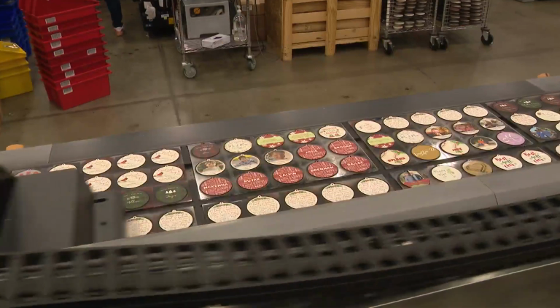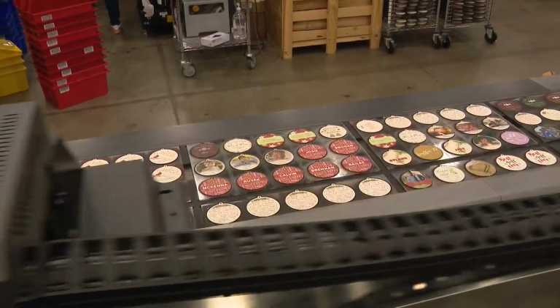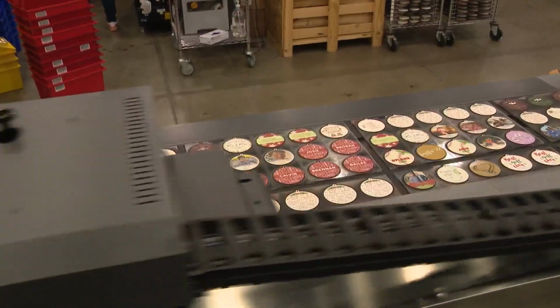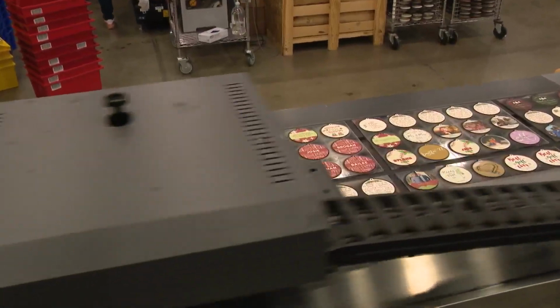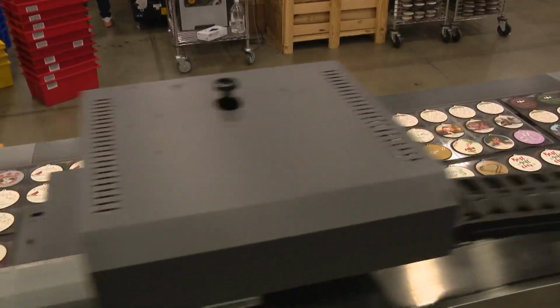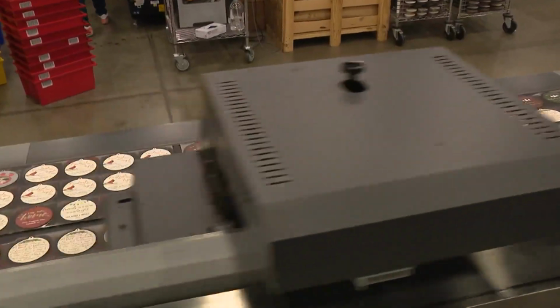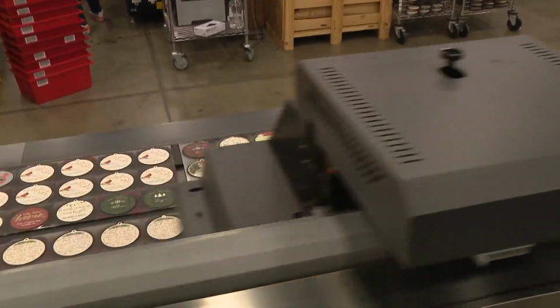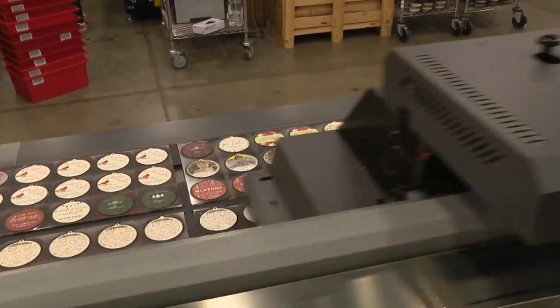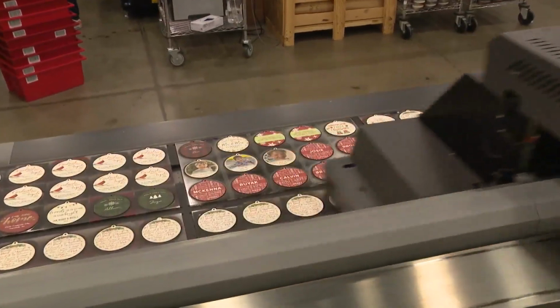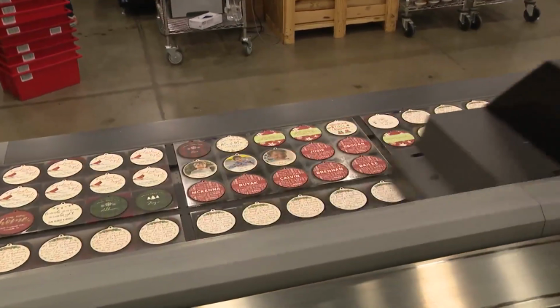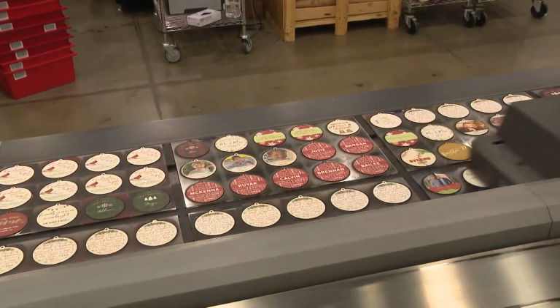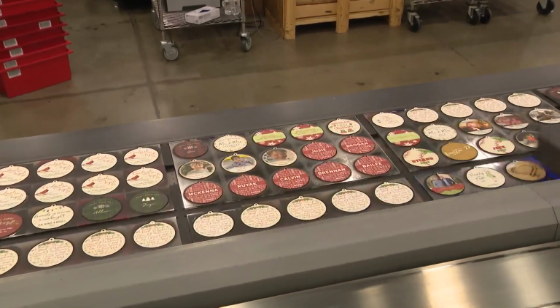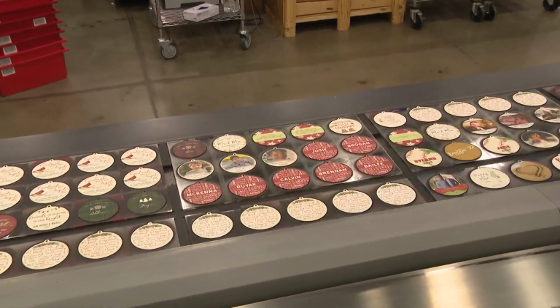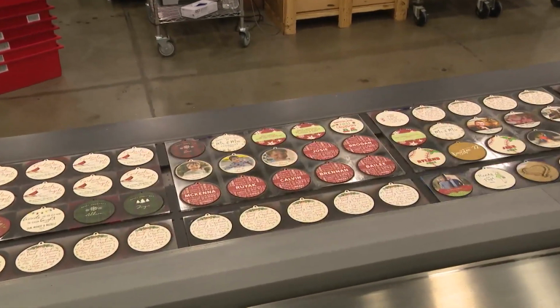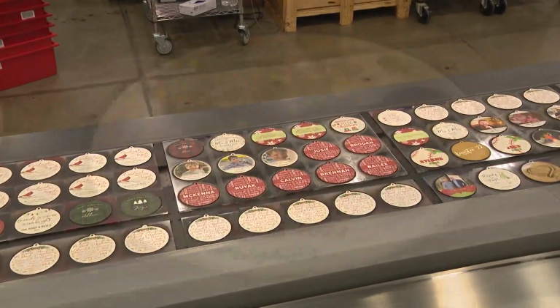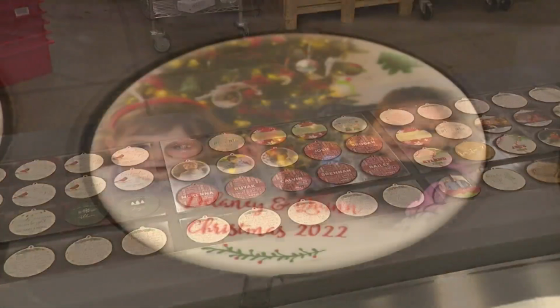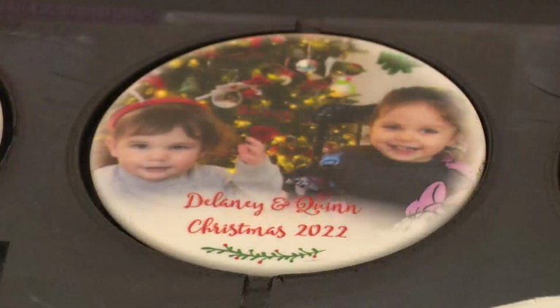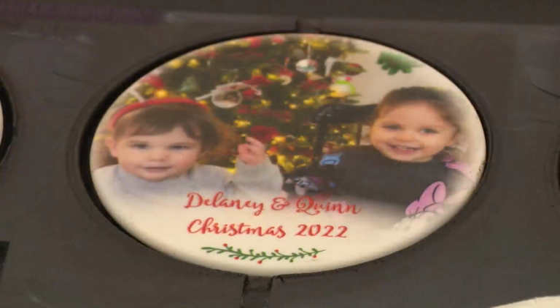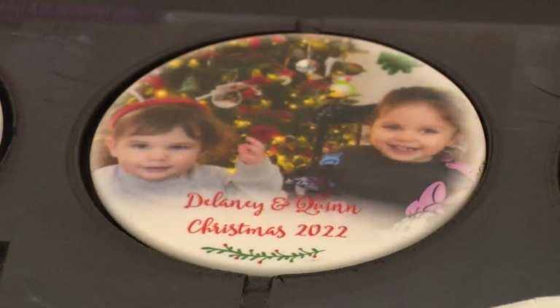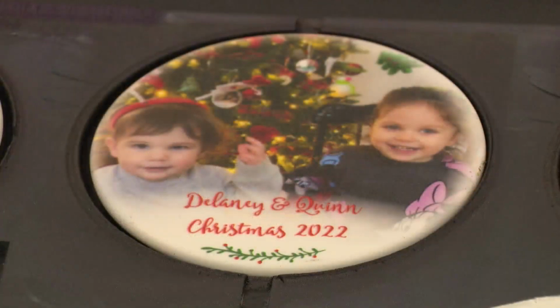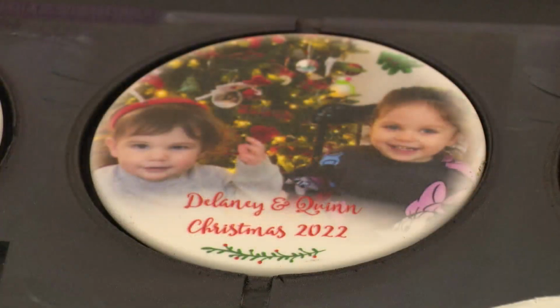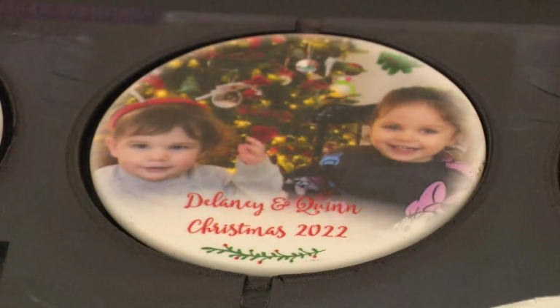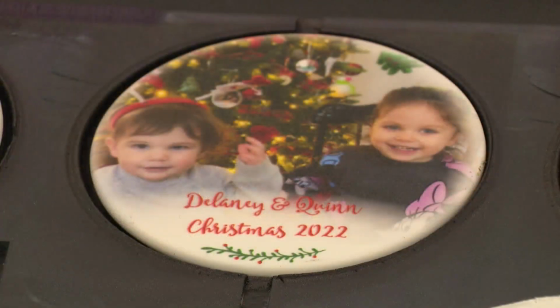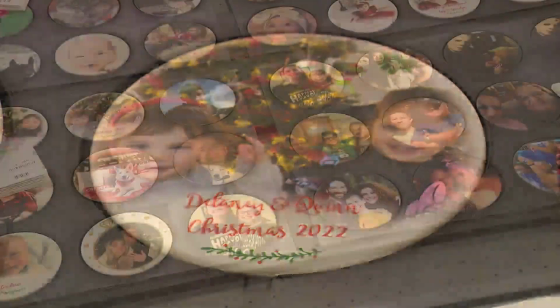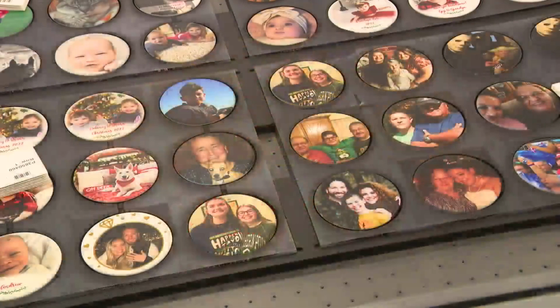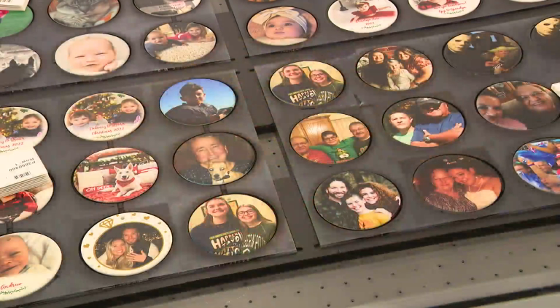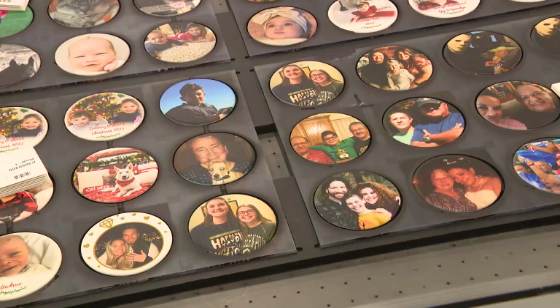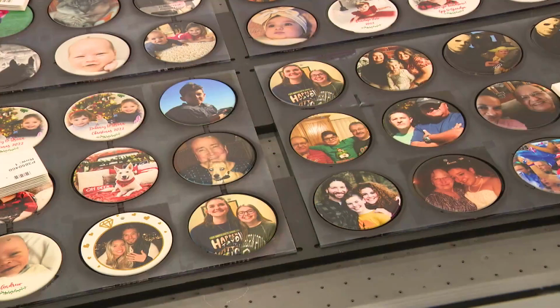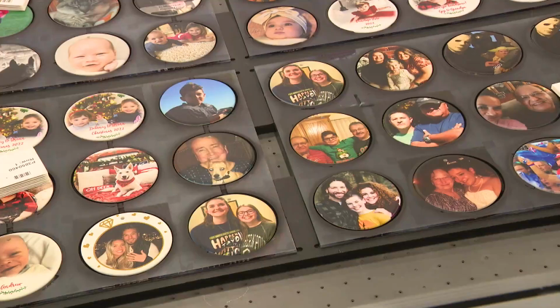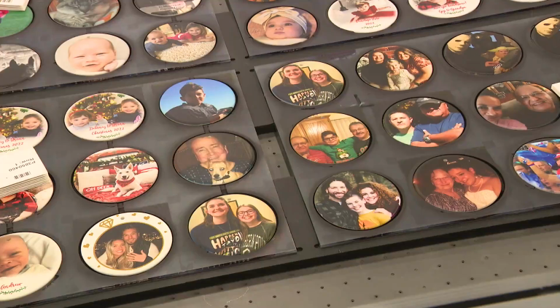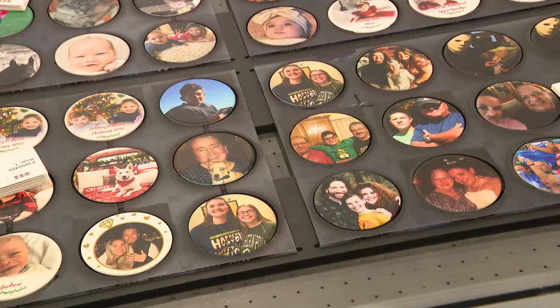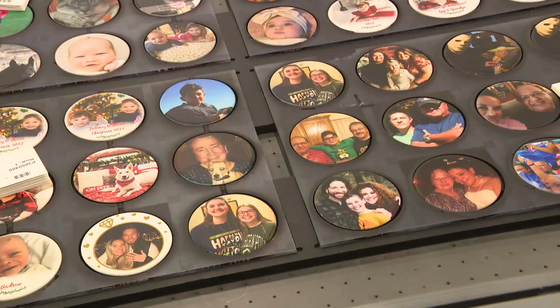Ornaments, as you would imagine, are the biggest seller. We'll produce about 2 million ornaments over the course of the year.